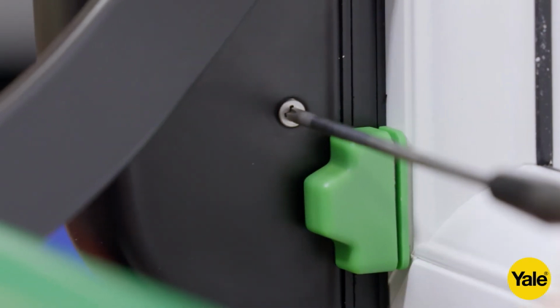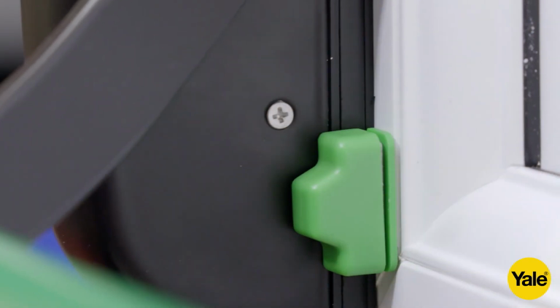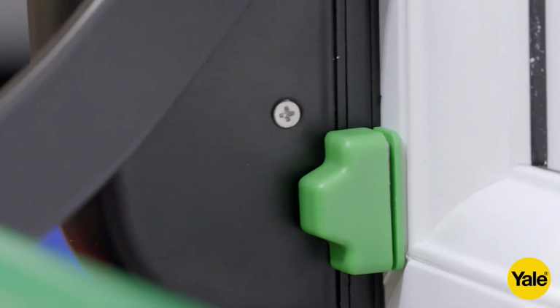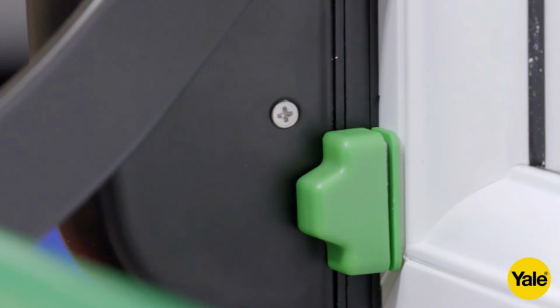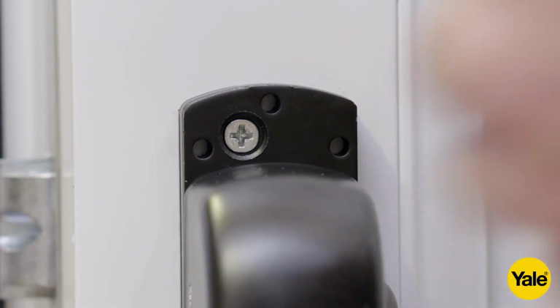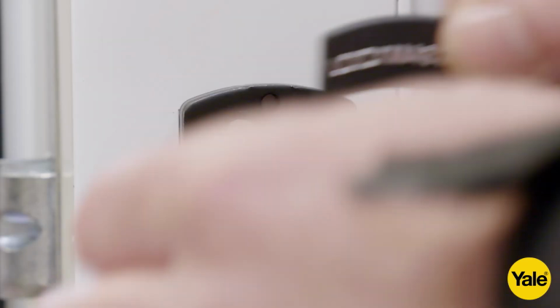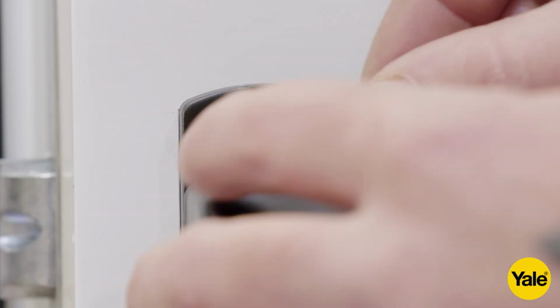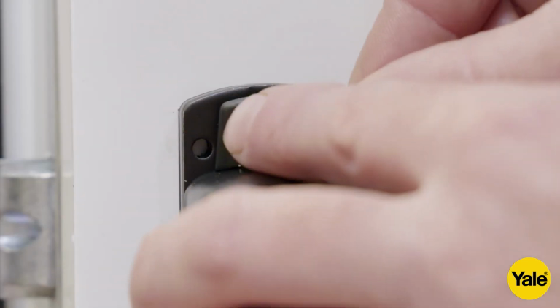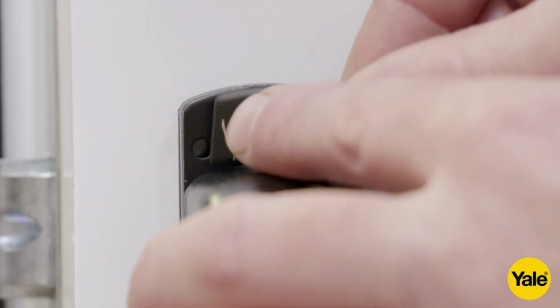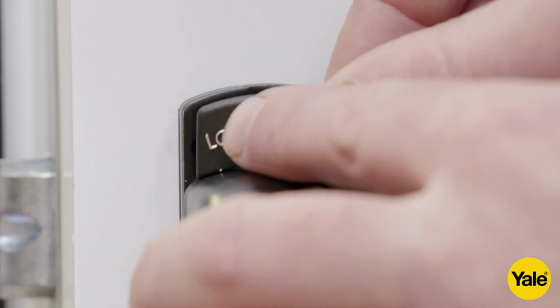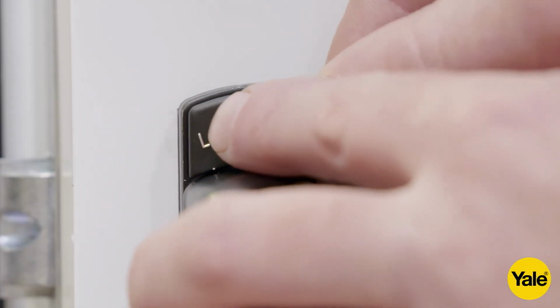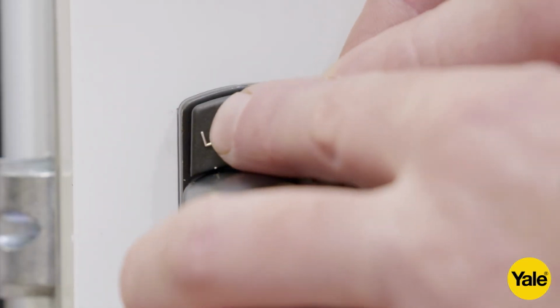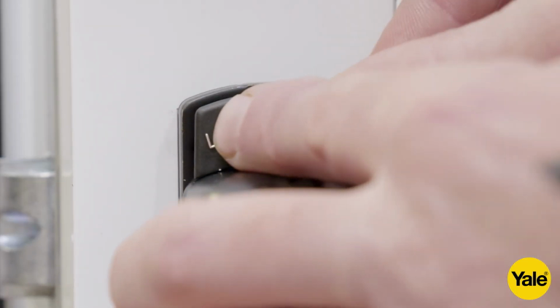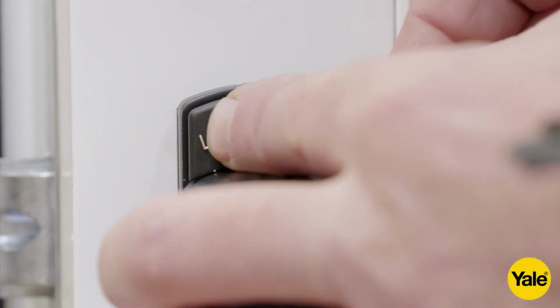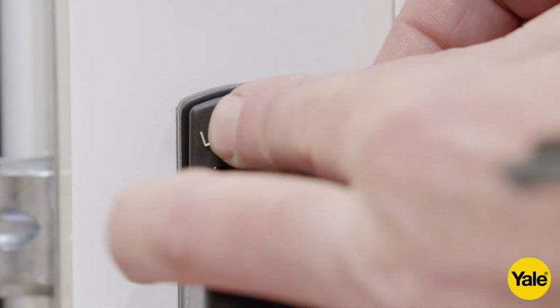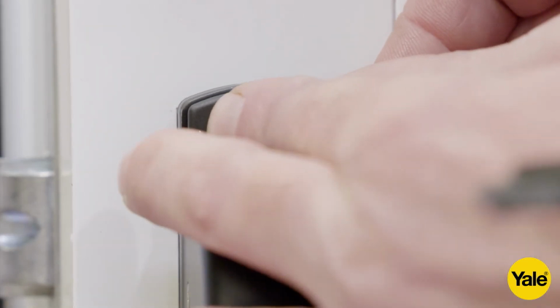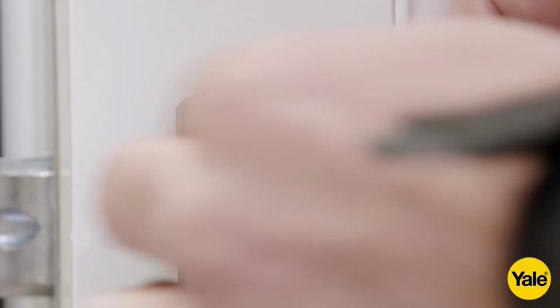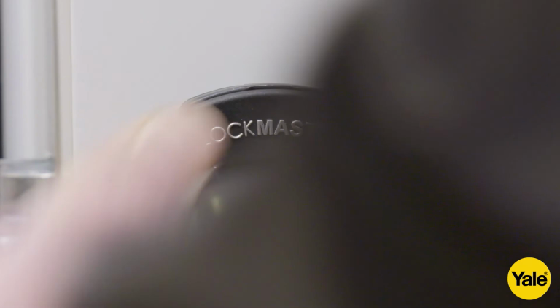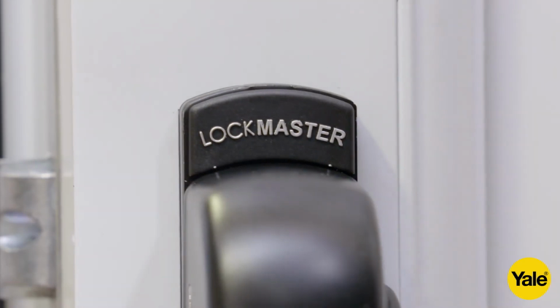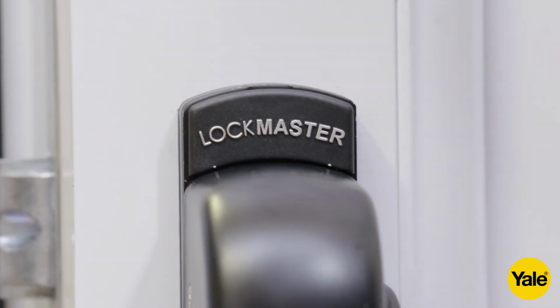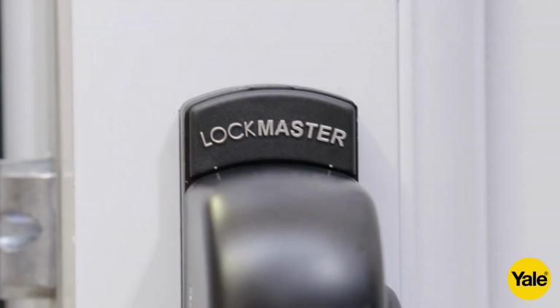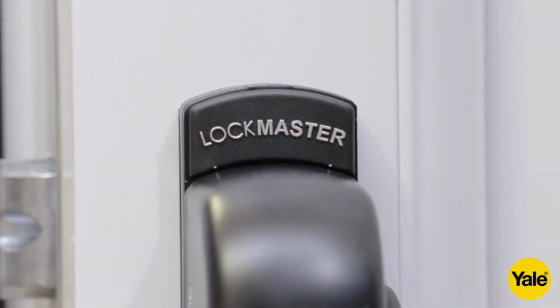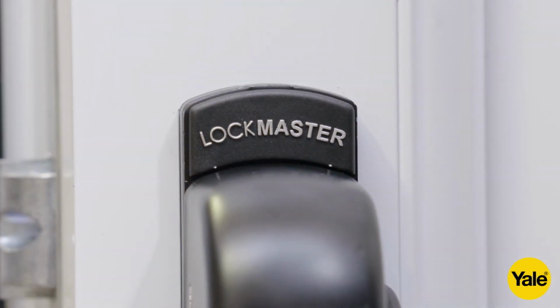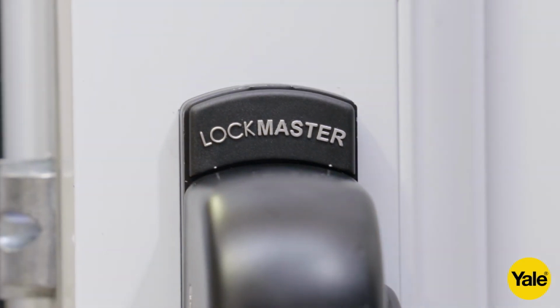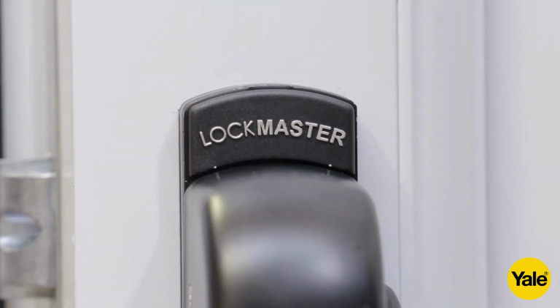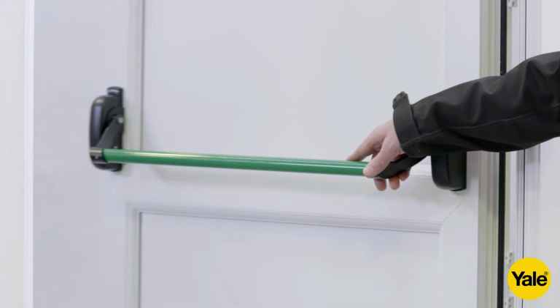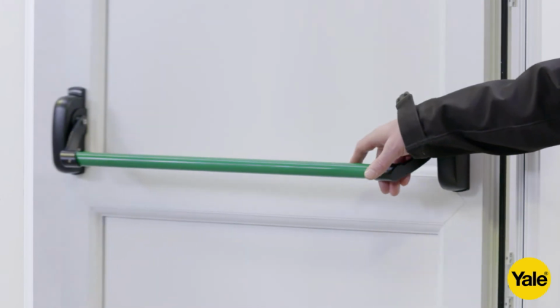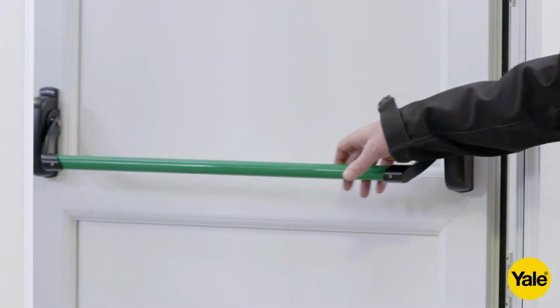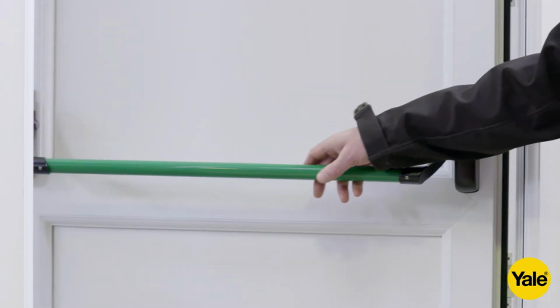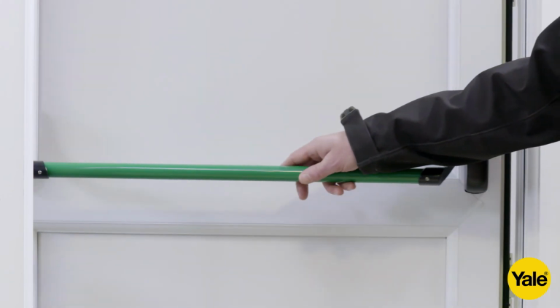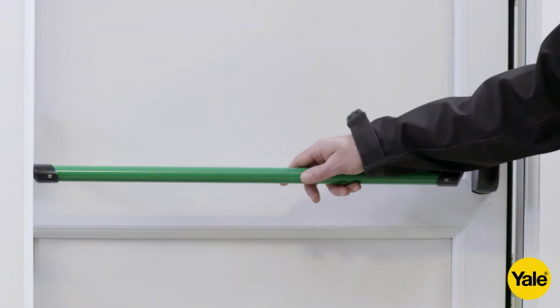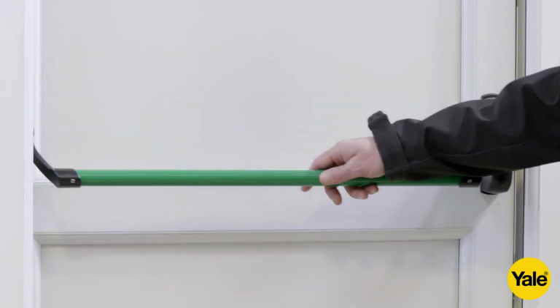Then fit the Lockmaster screw cover caps. The installation is now complete.